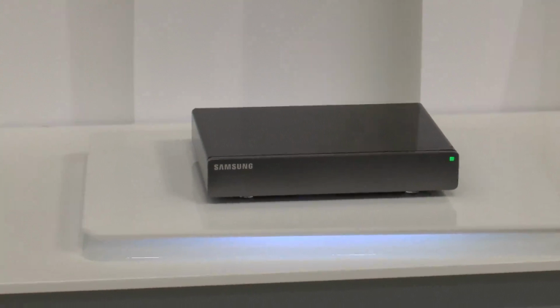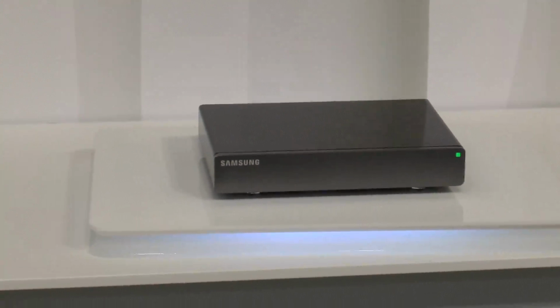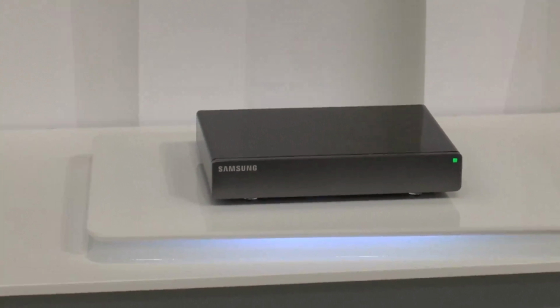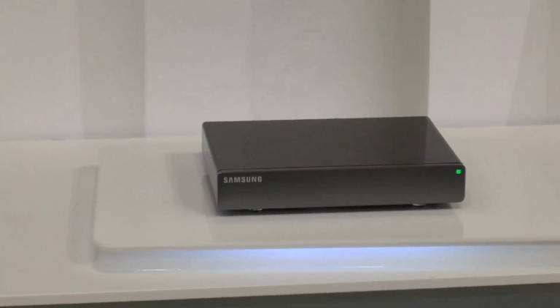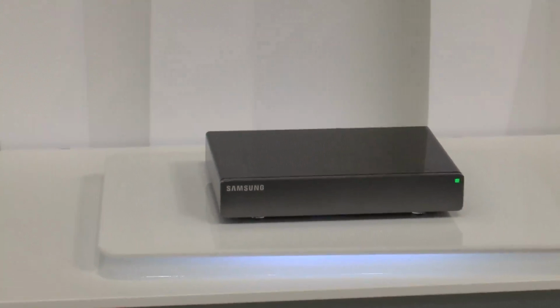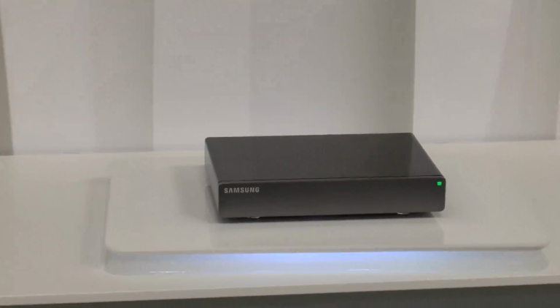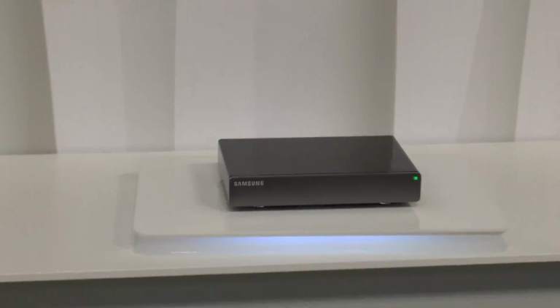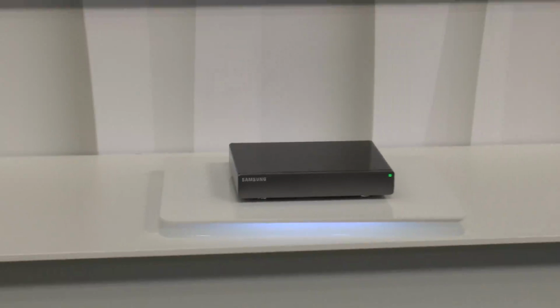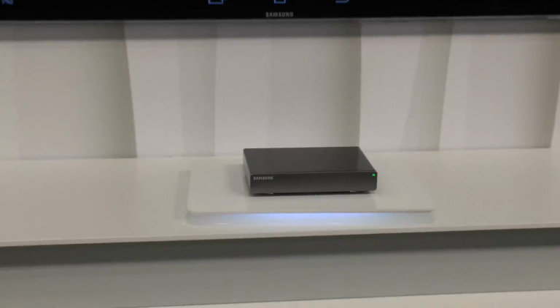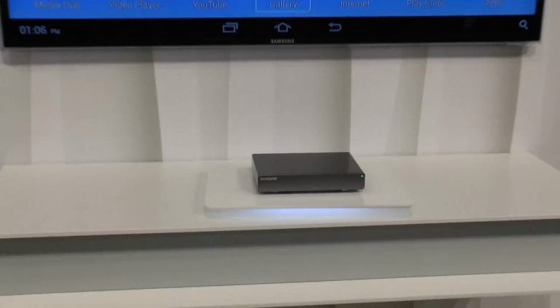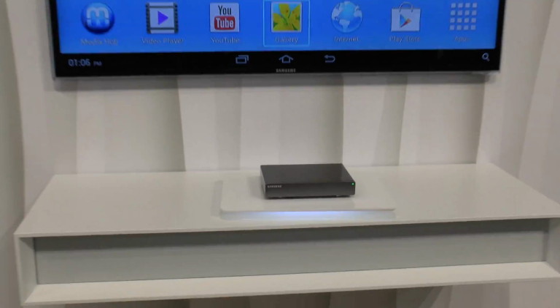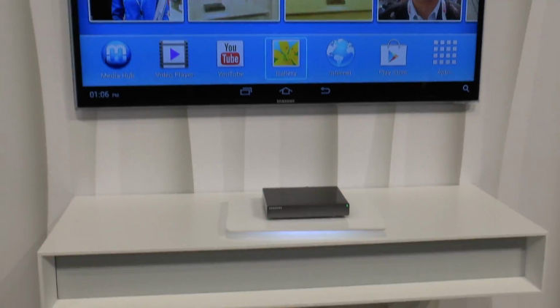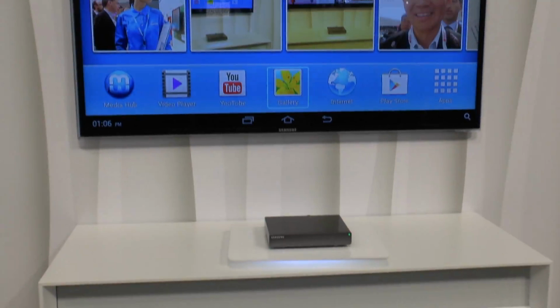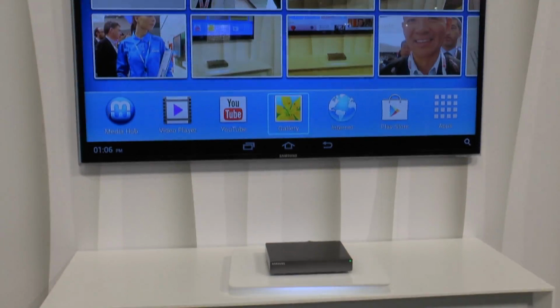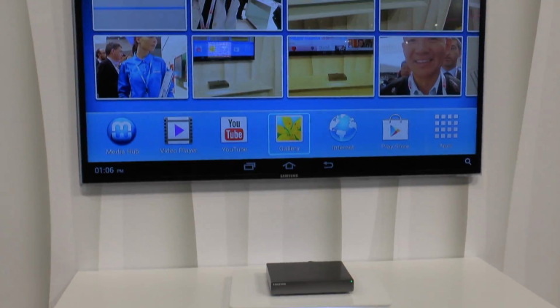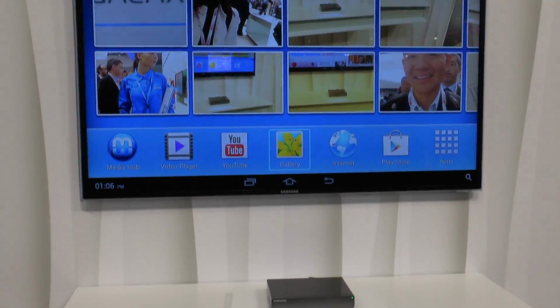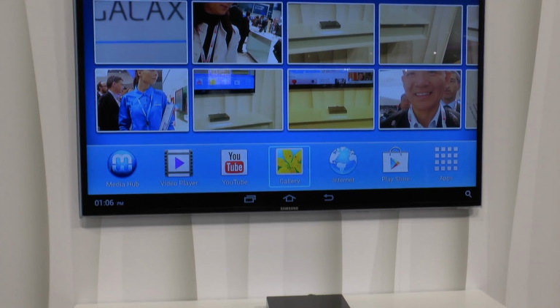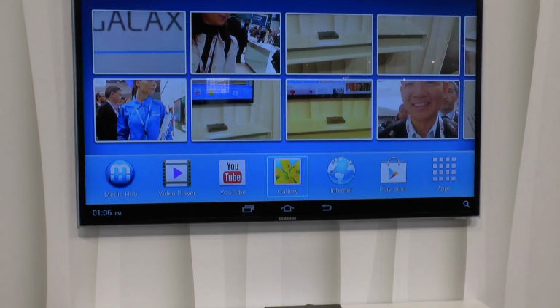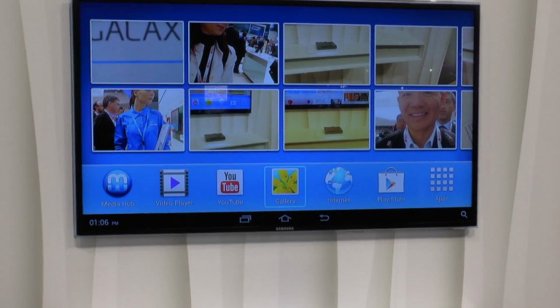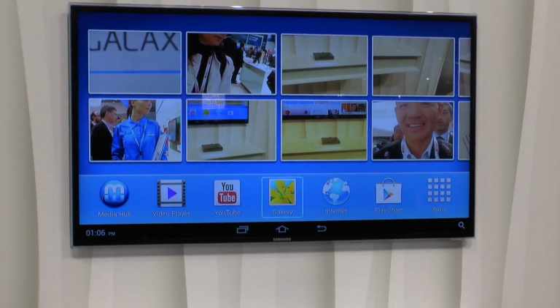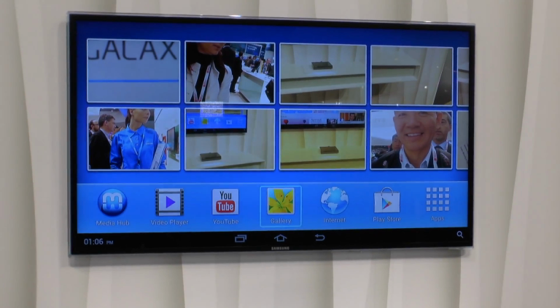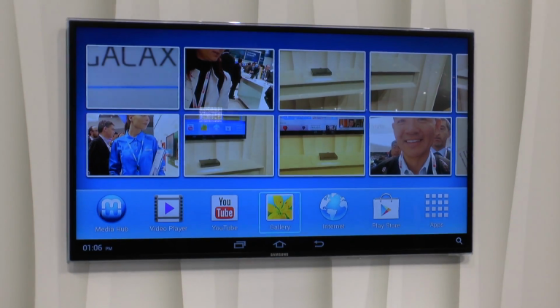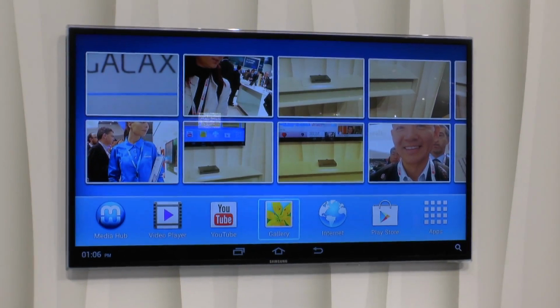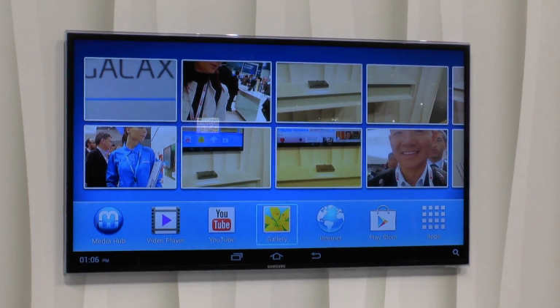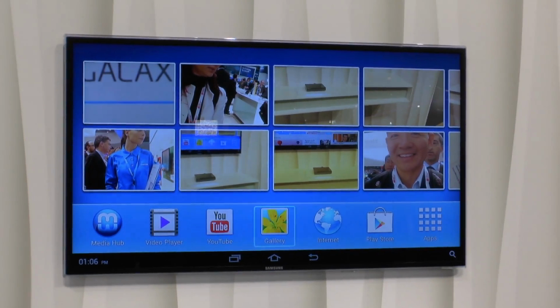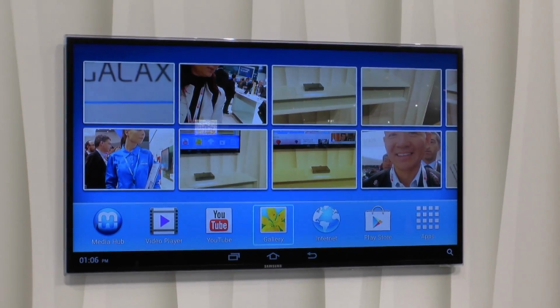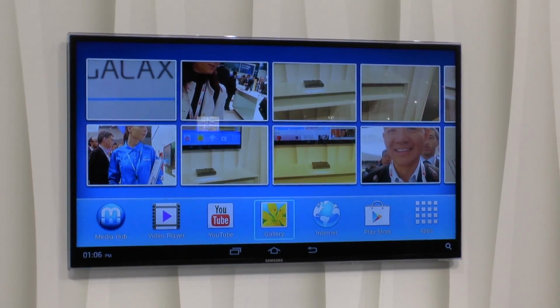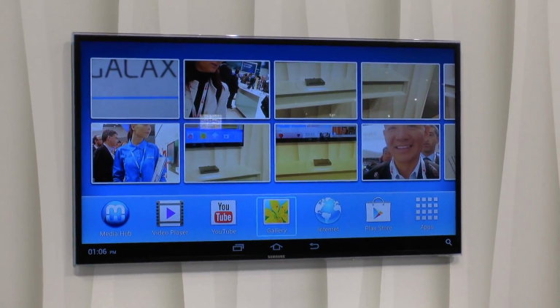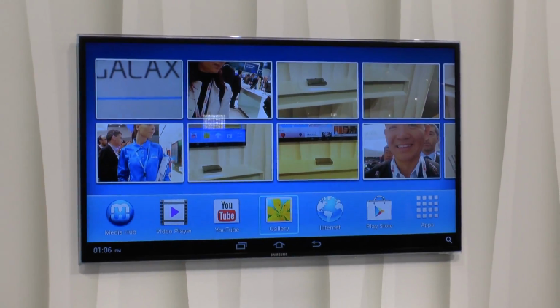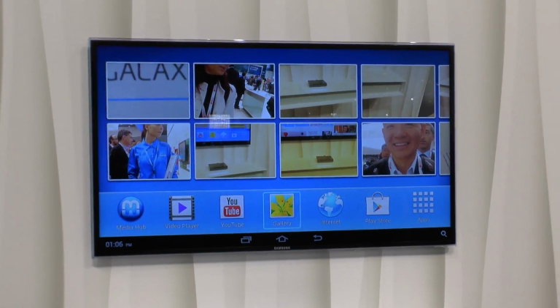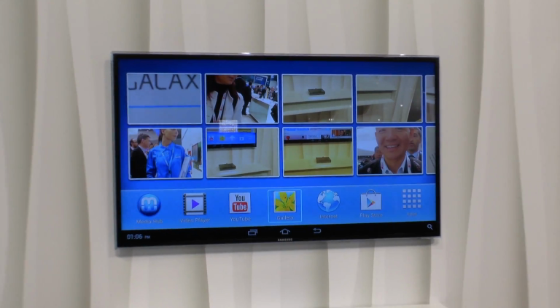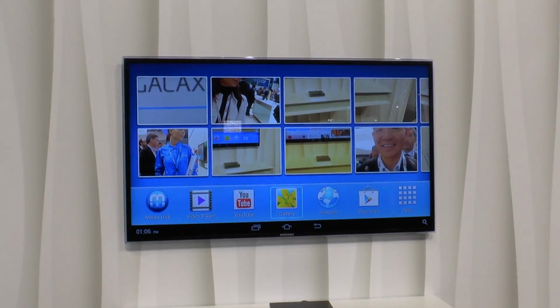On the back we have a network port, Wi-Fi integrated, HDMI and USB port, so you can even upgrade your storage space.